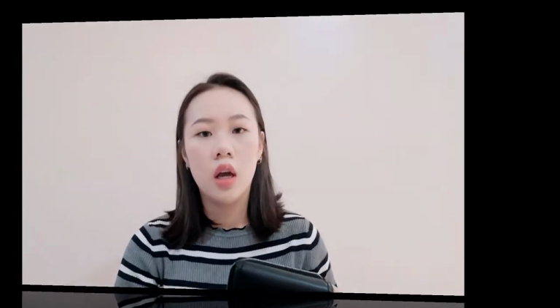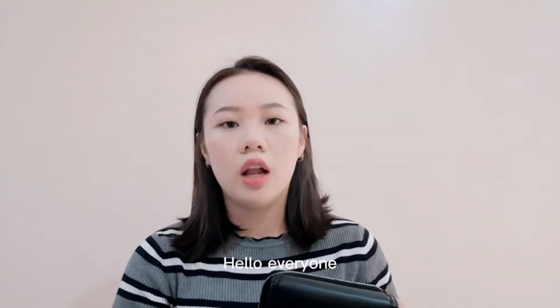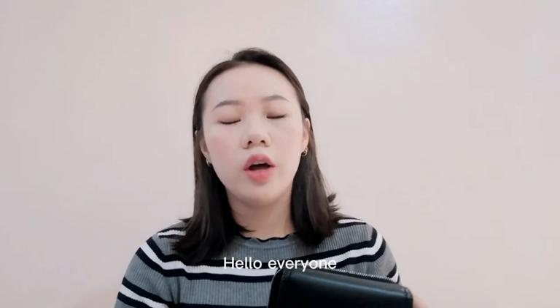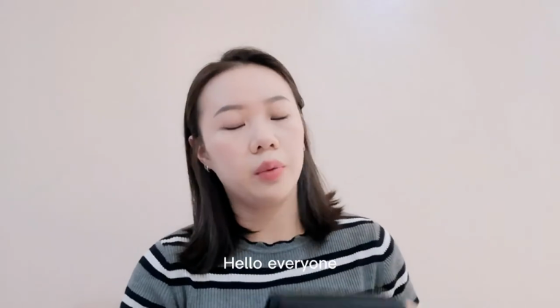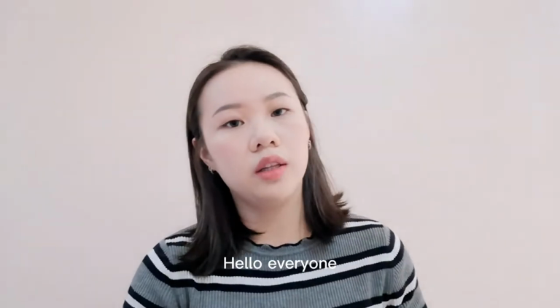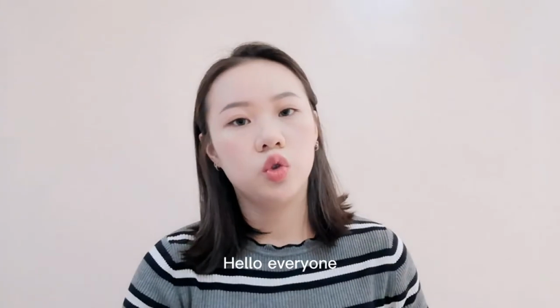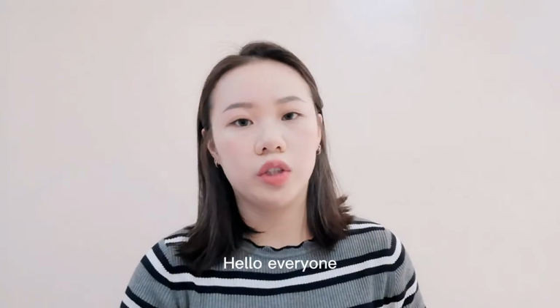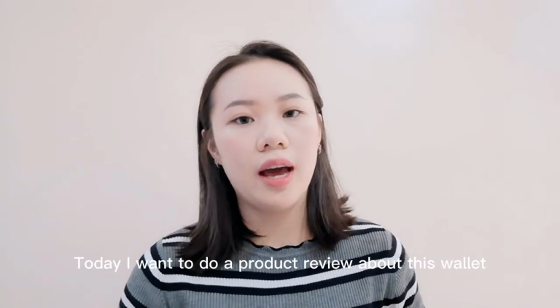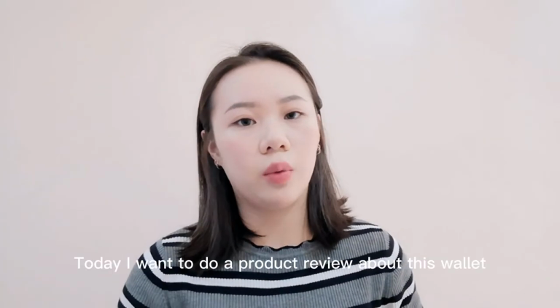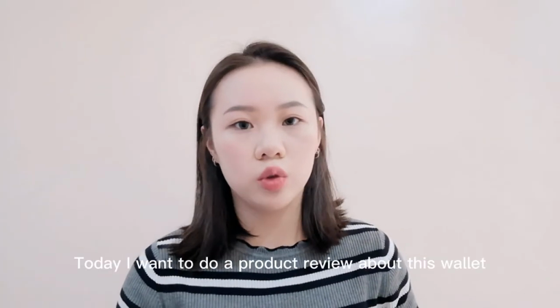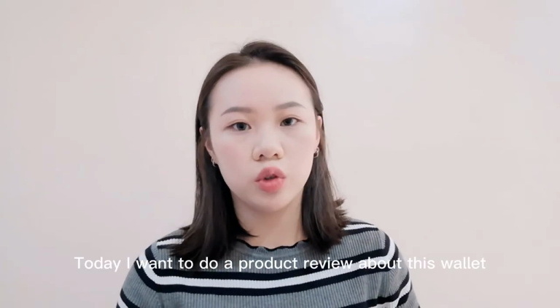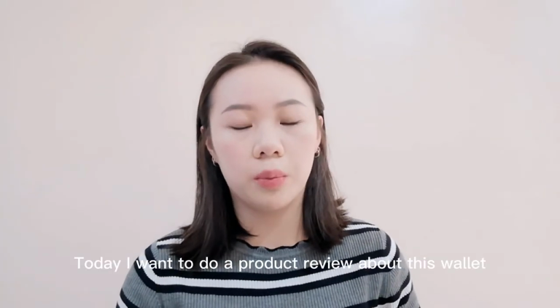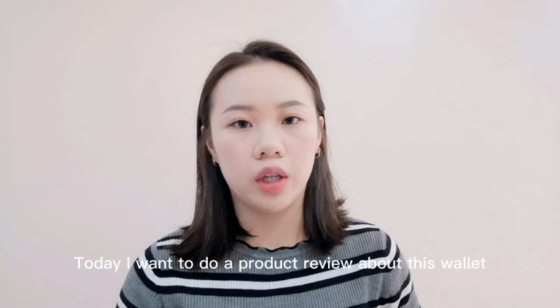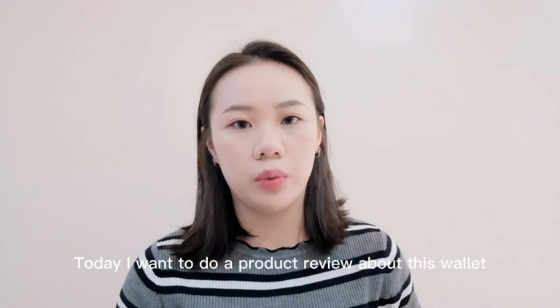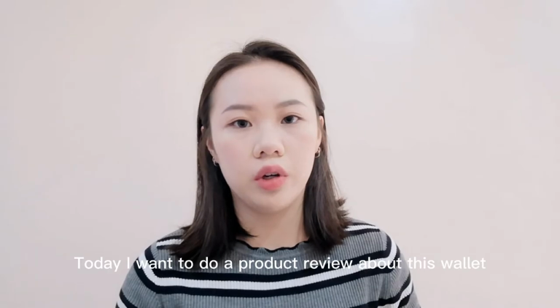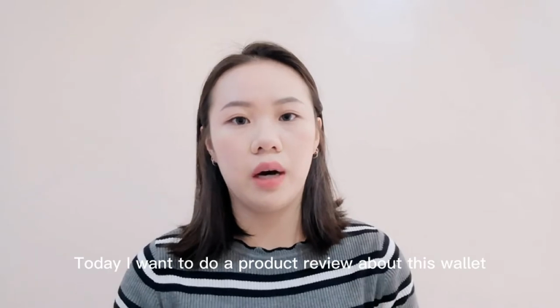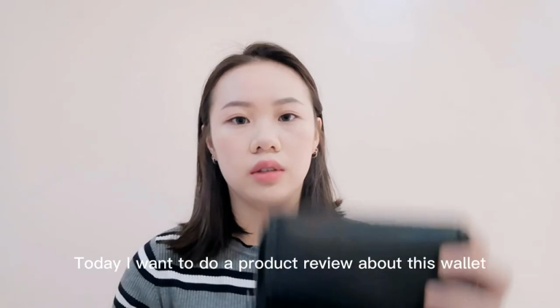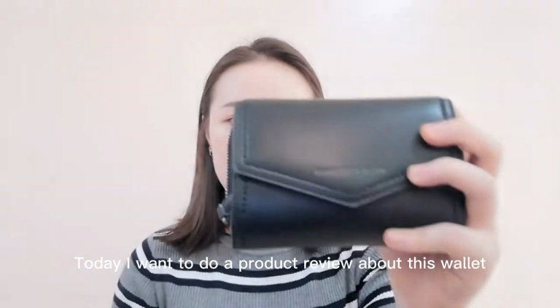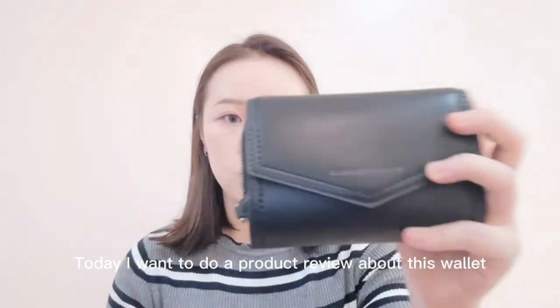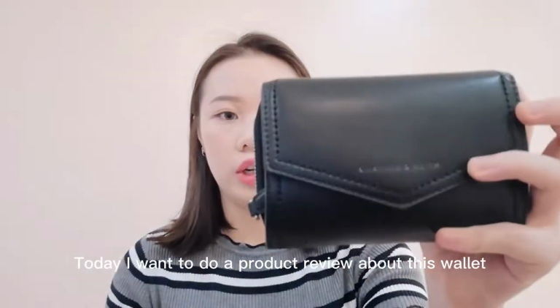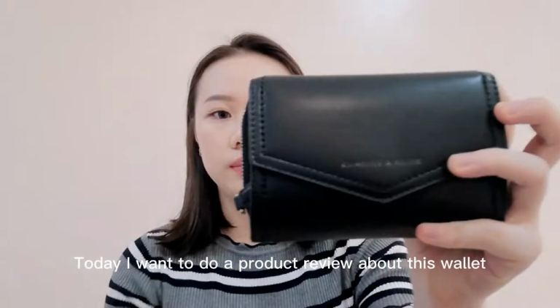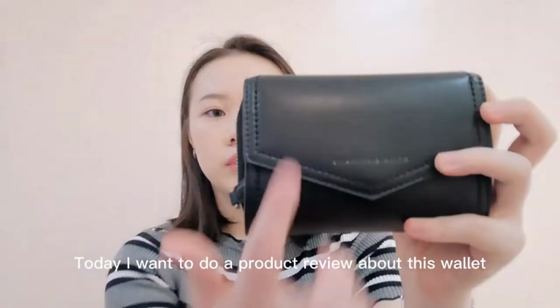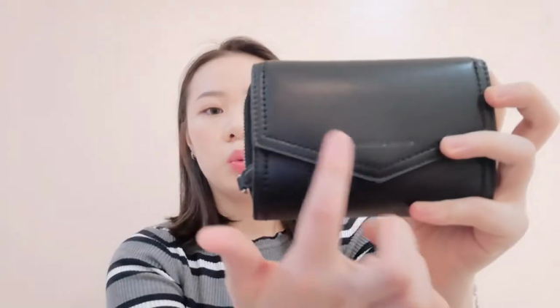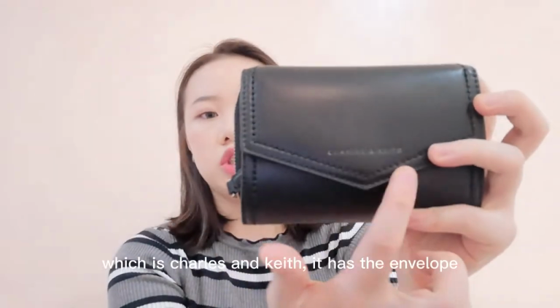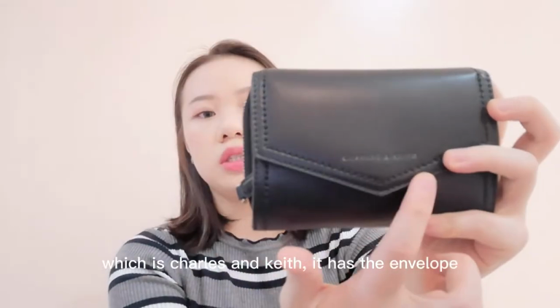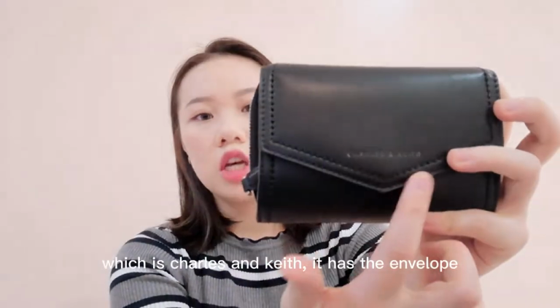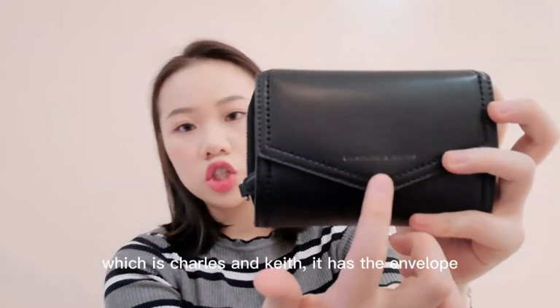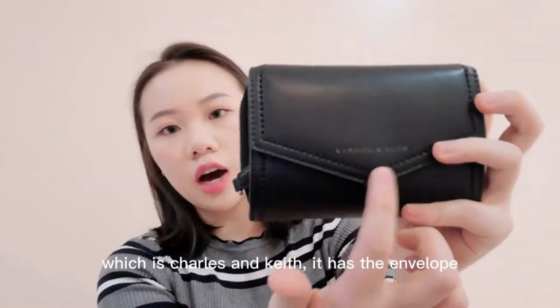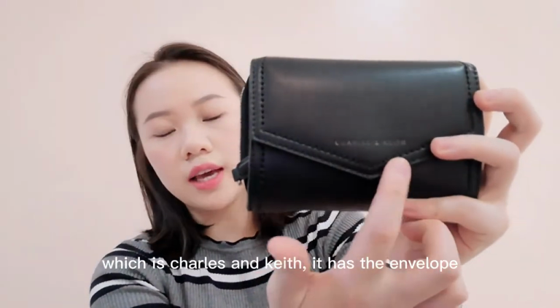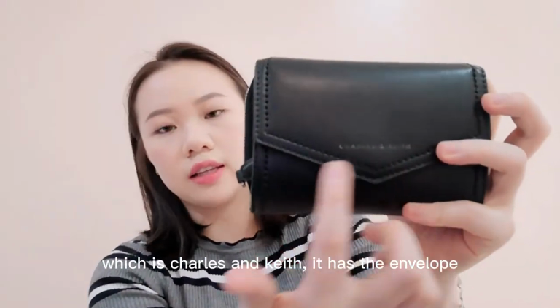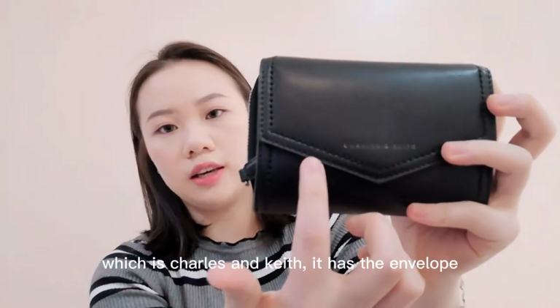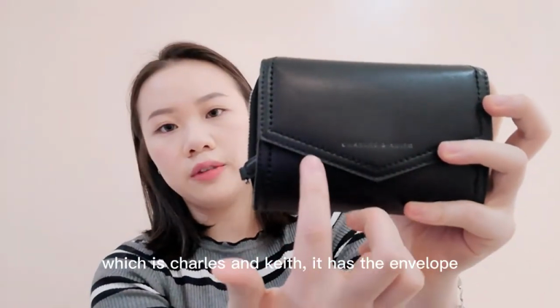Hello everyone! Today I want to do a product review about this wallet, which is Charles and Keef.